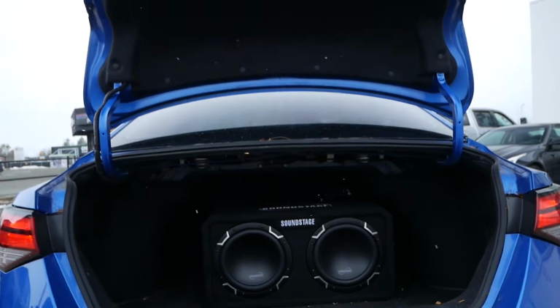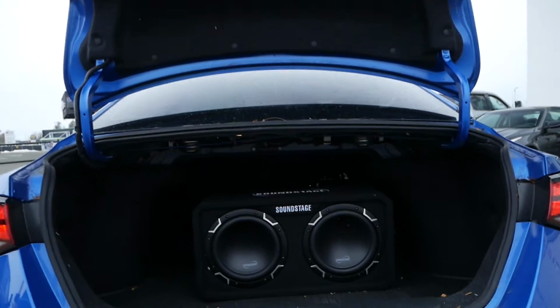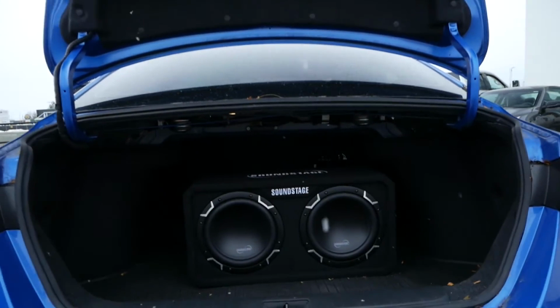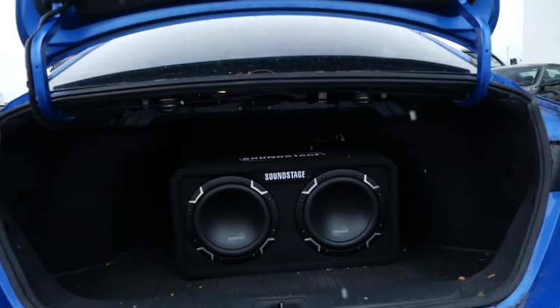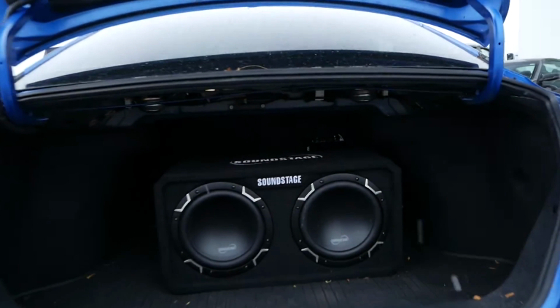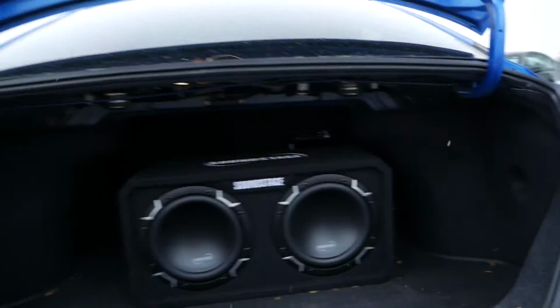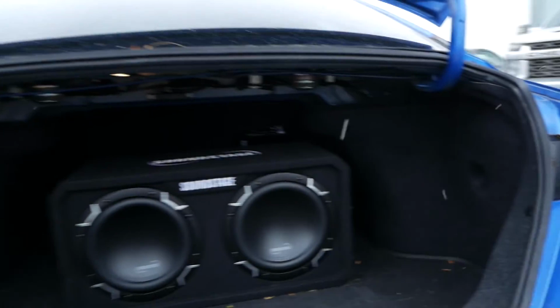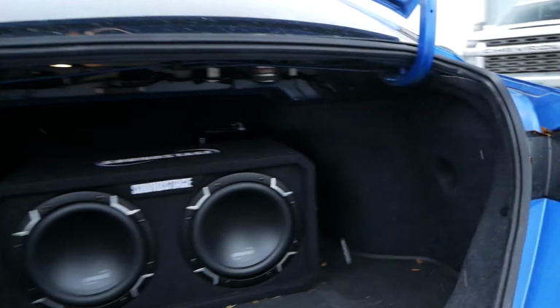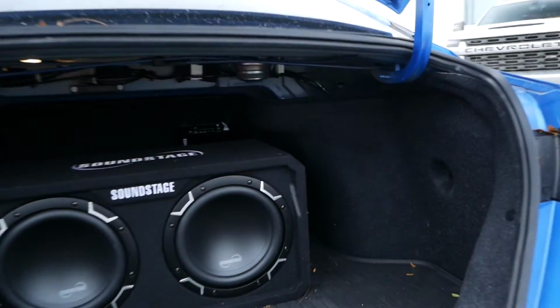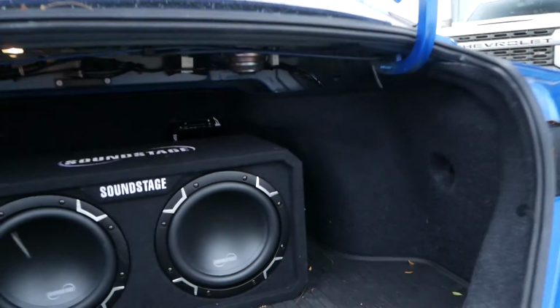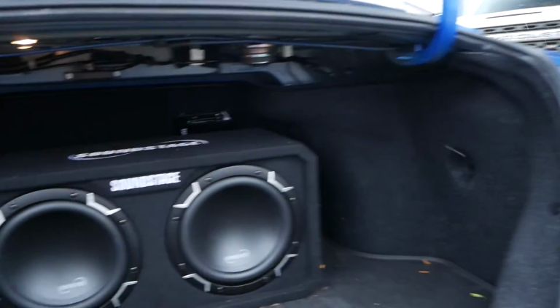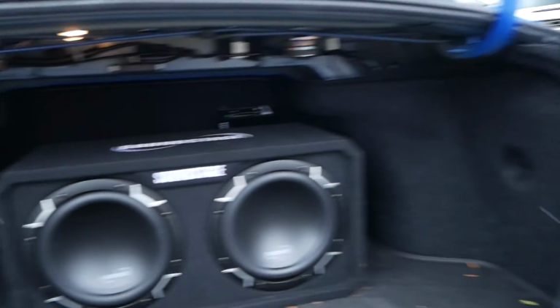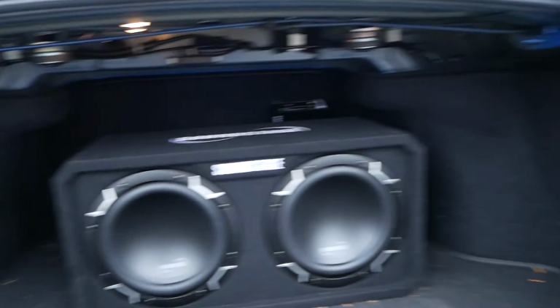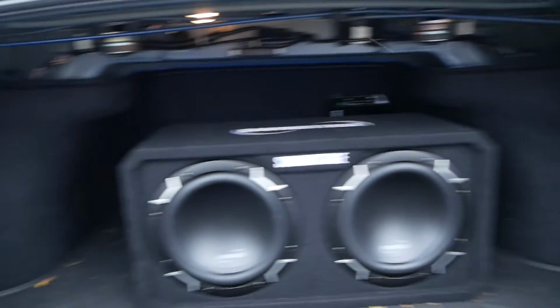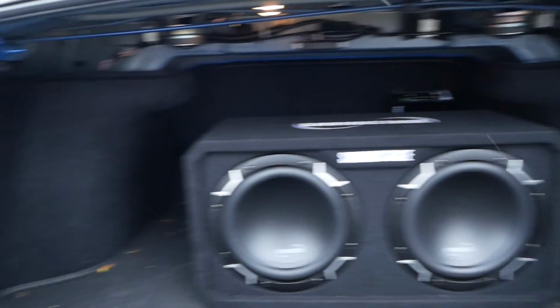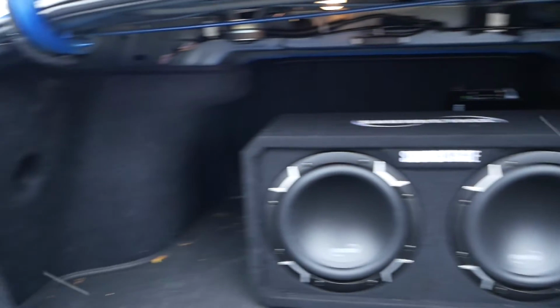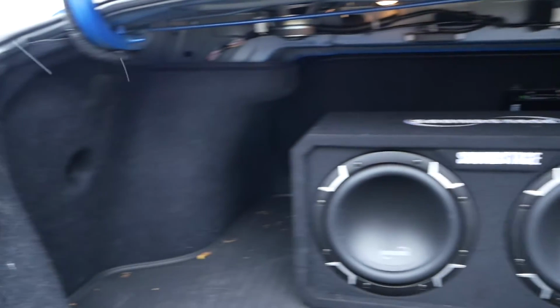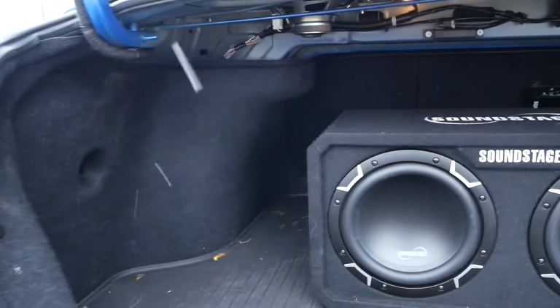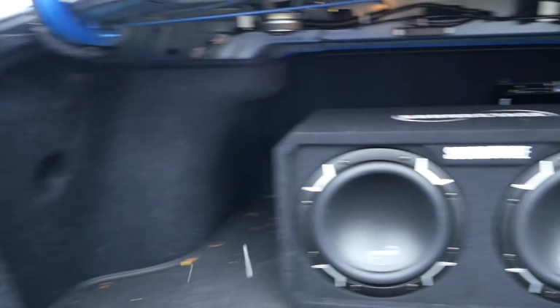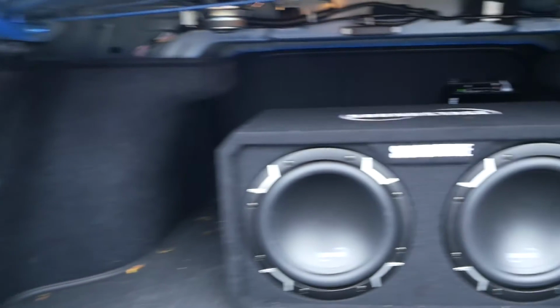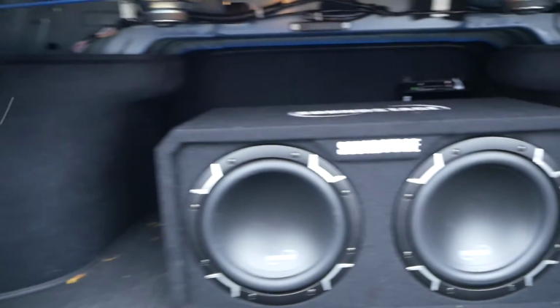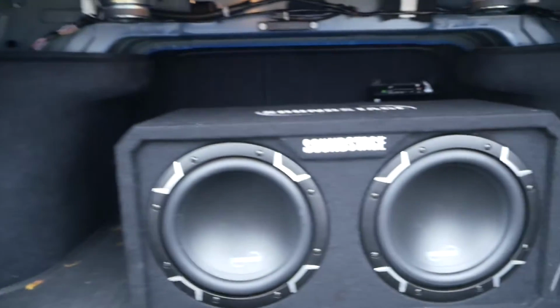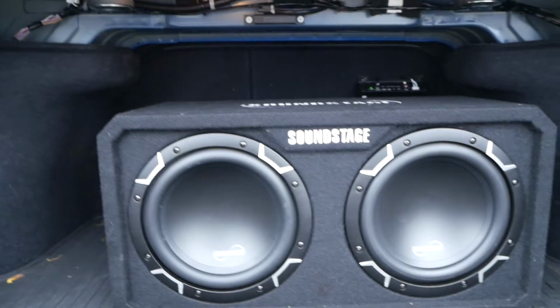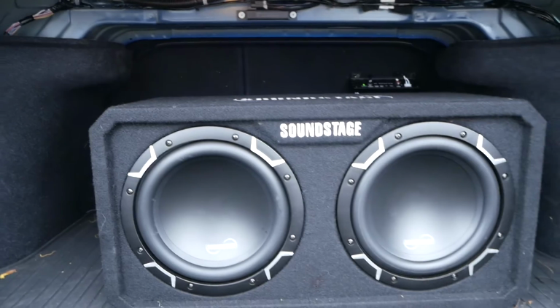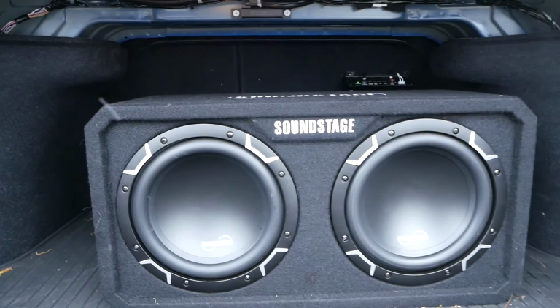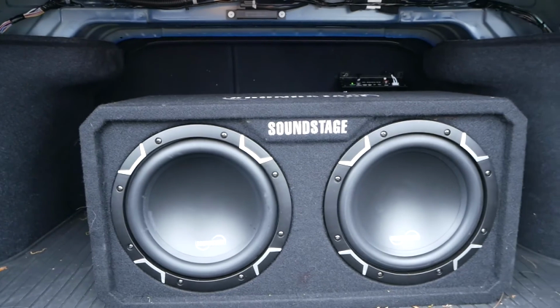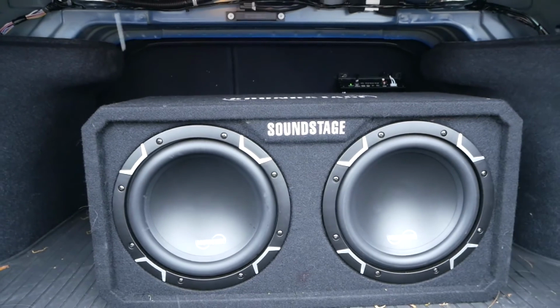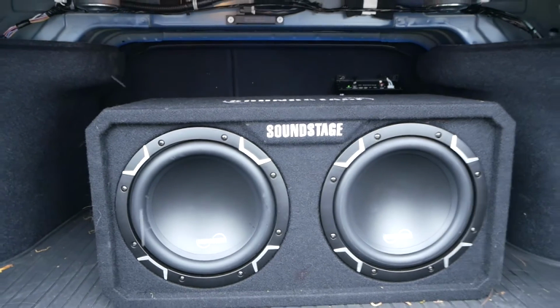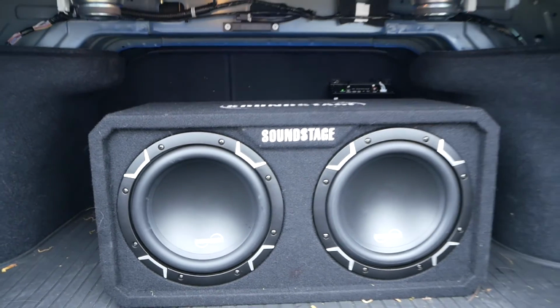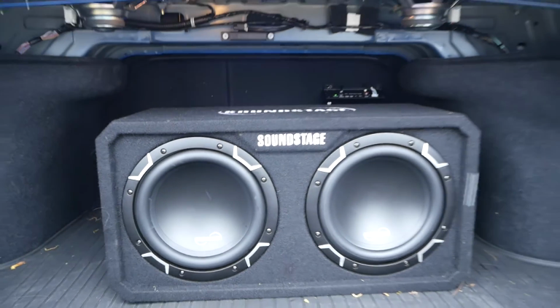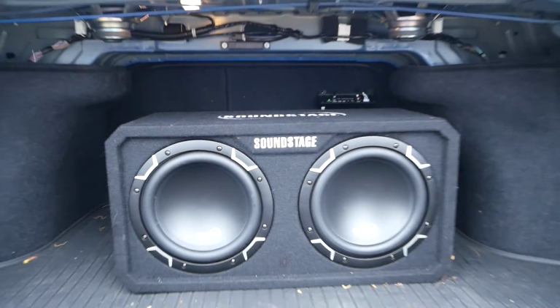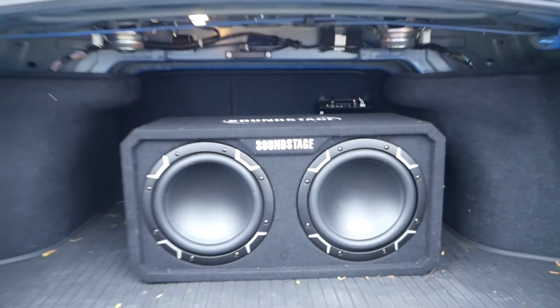Looking in the trunk of the vehicle, you have lots of storage space as well as these nice soundstage subwoofers.